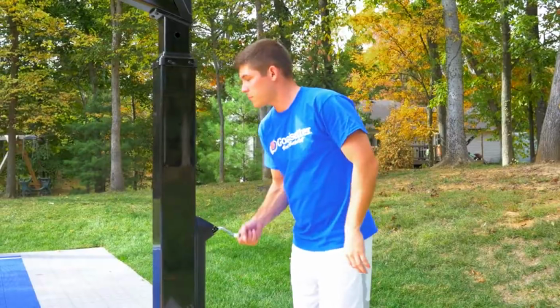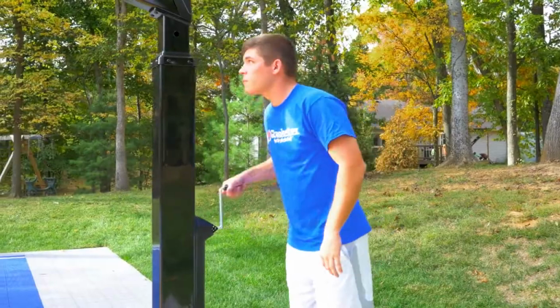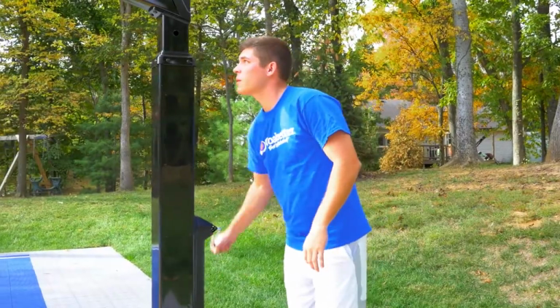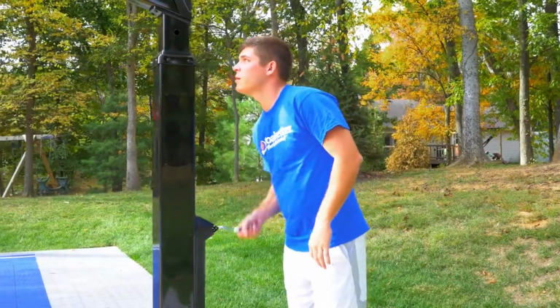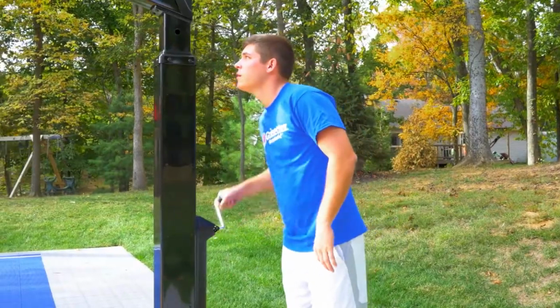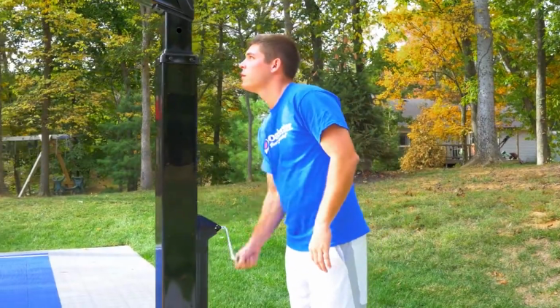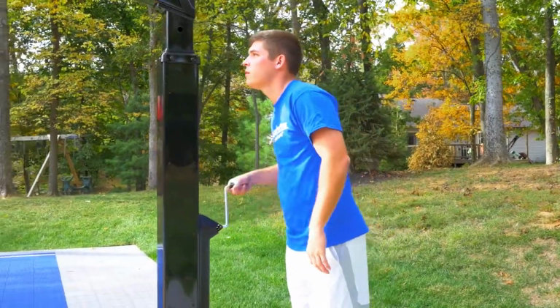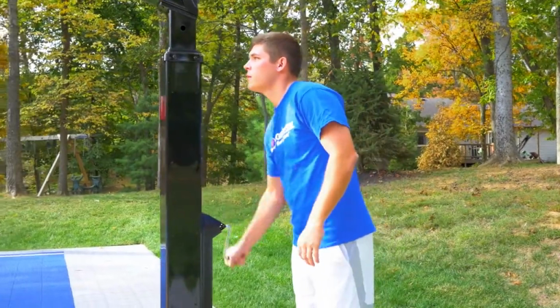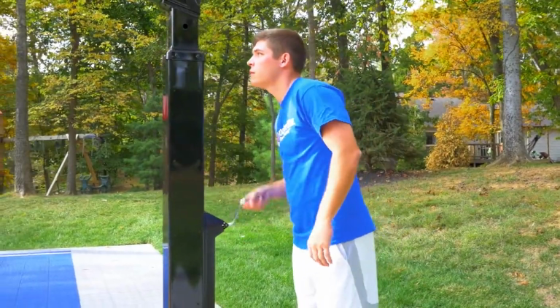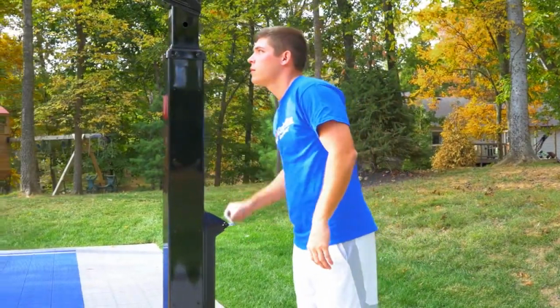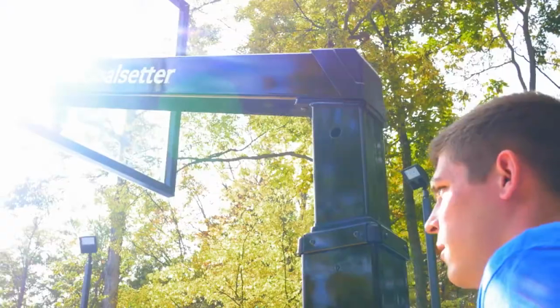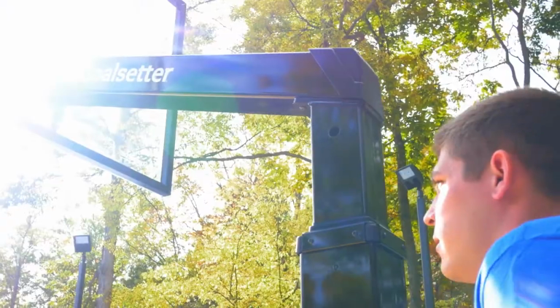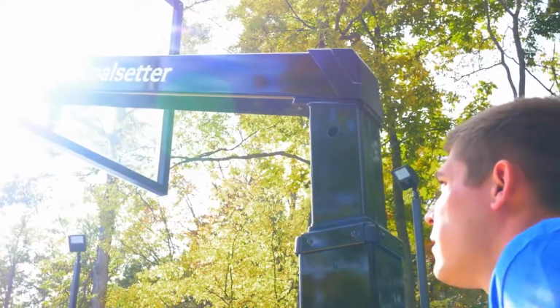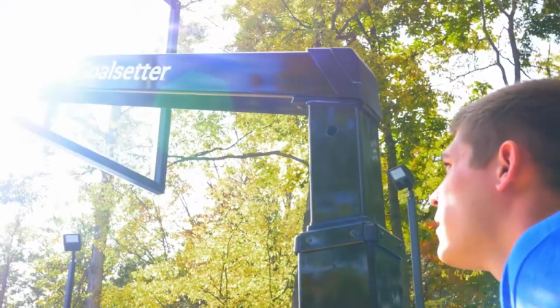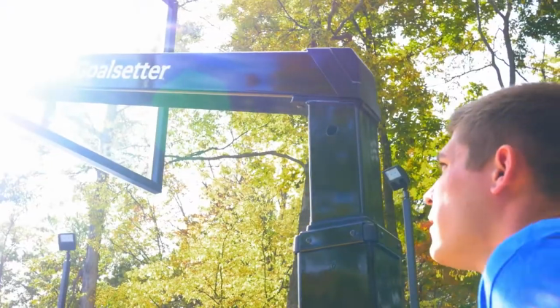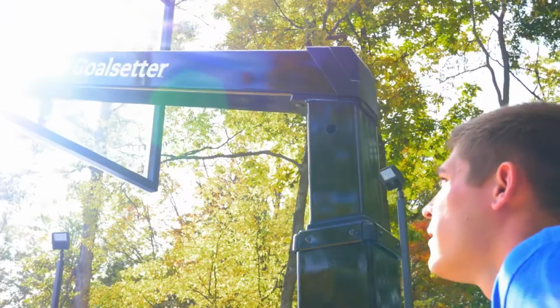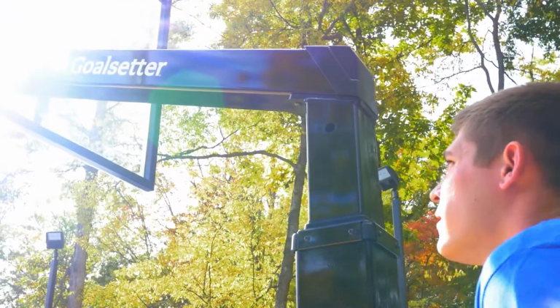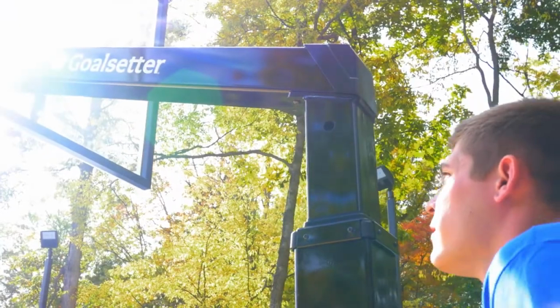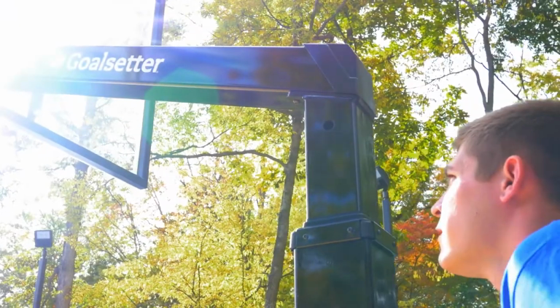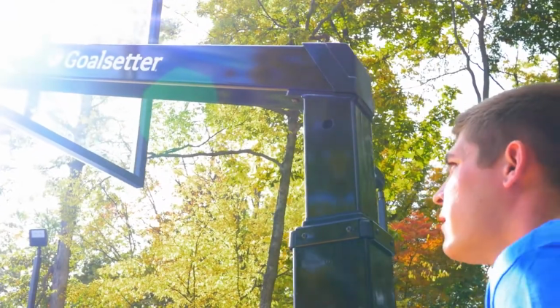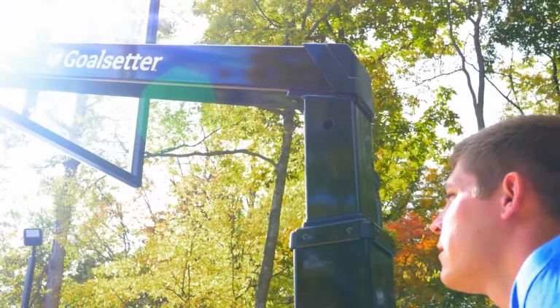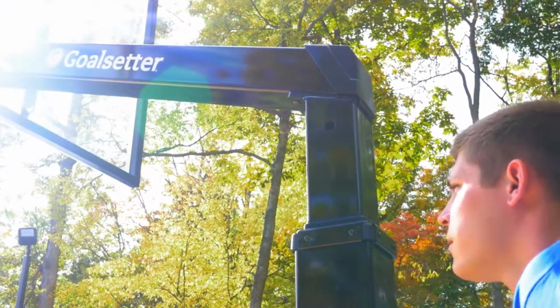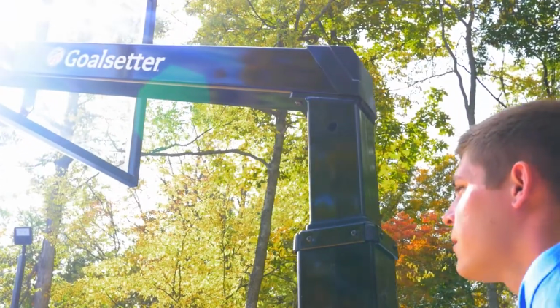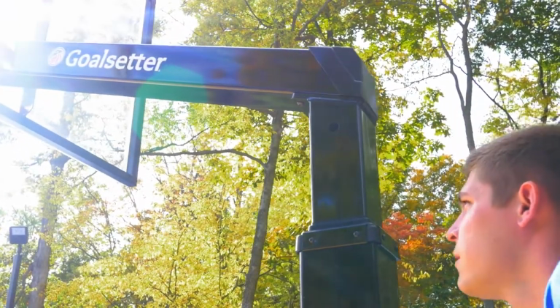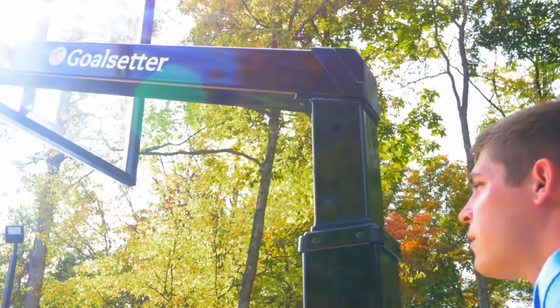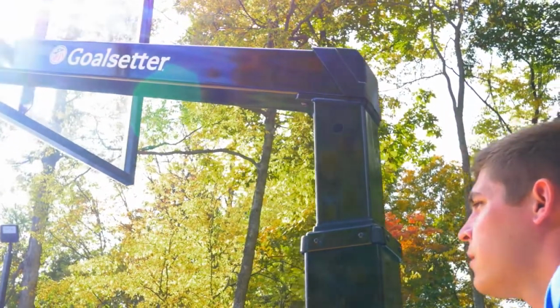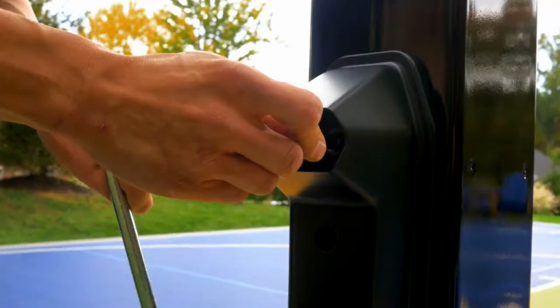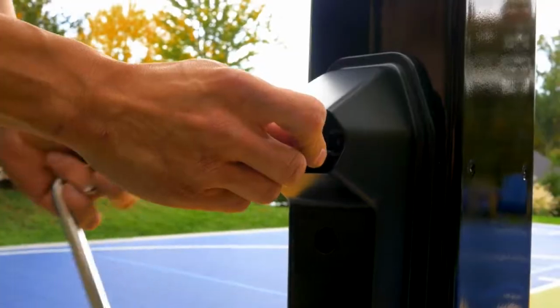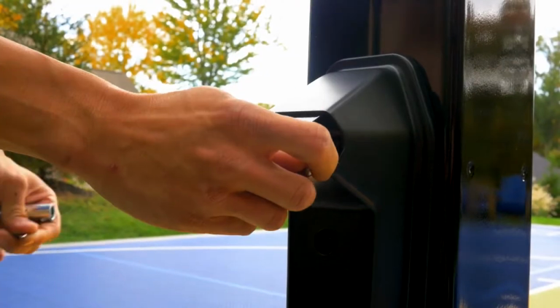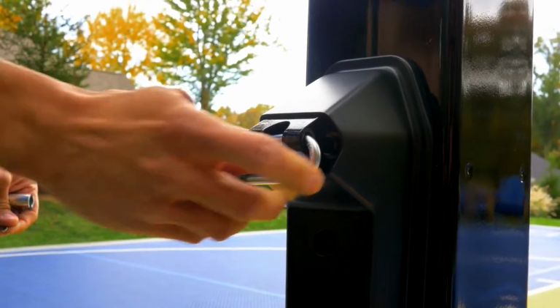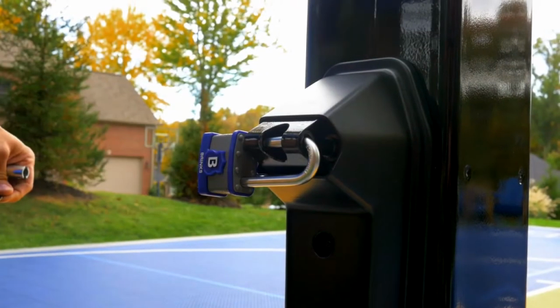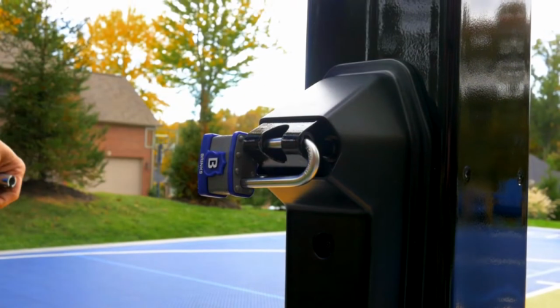Raising and lowering the goal is easy with a smooth turning crank handle, and when you're done, lock the rim height in place.